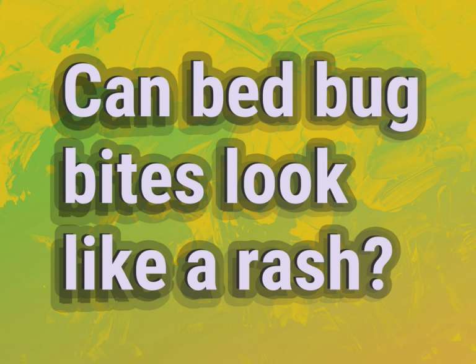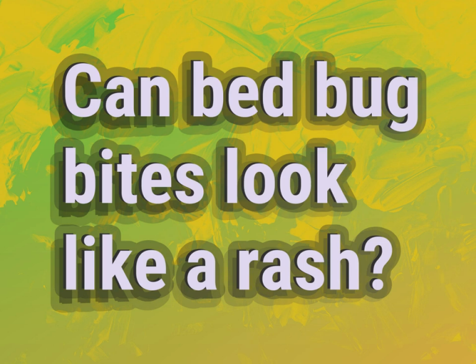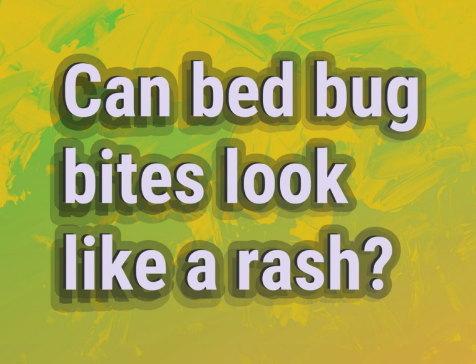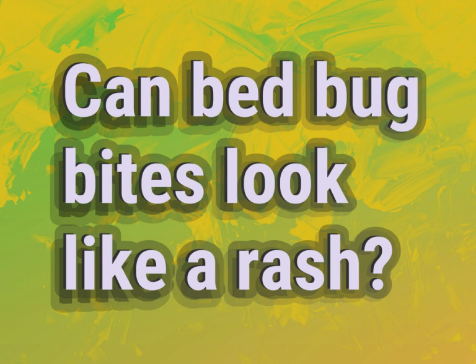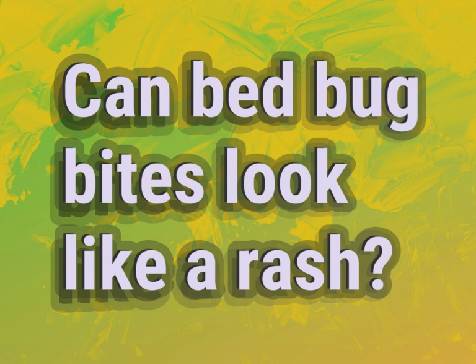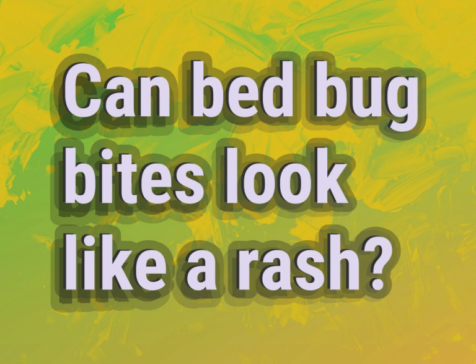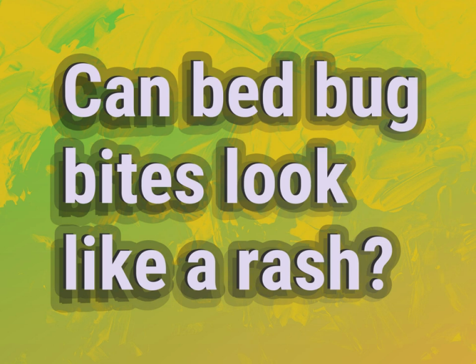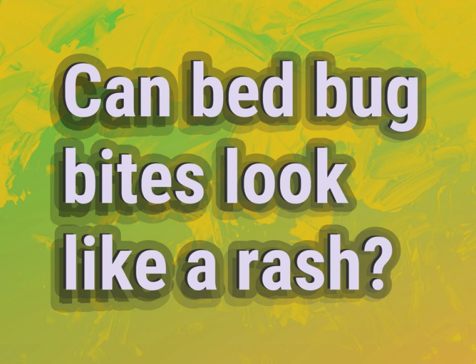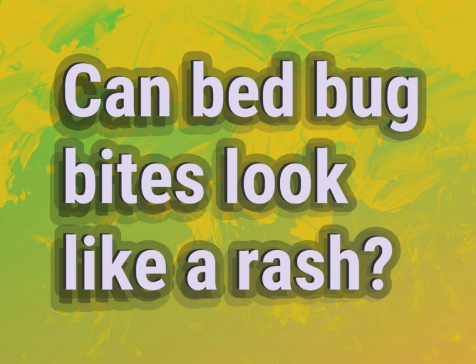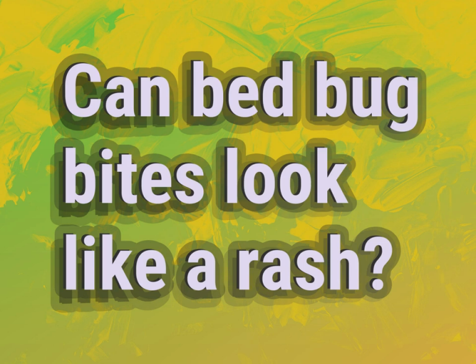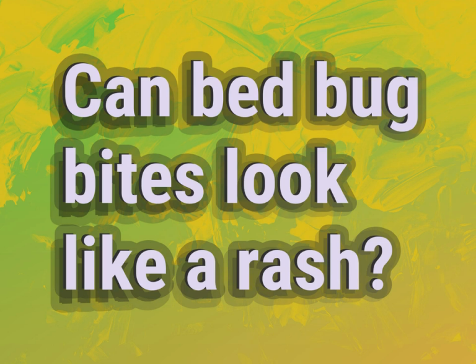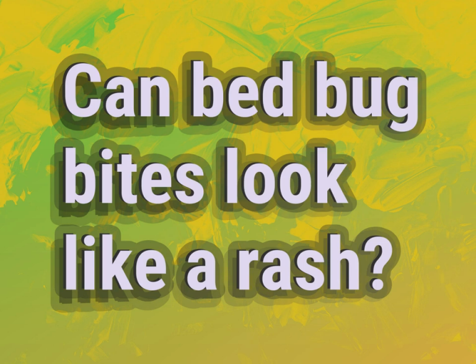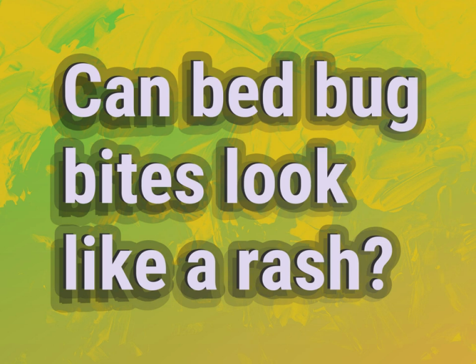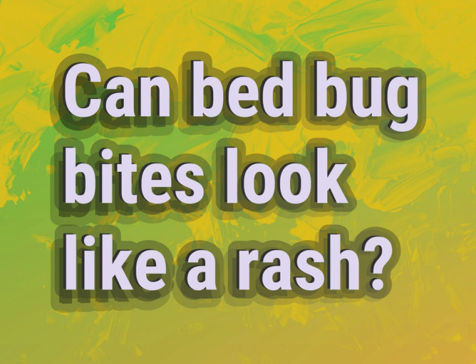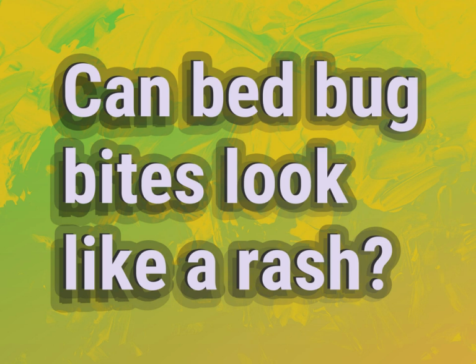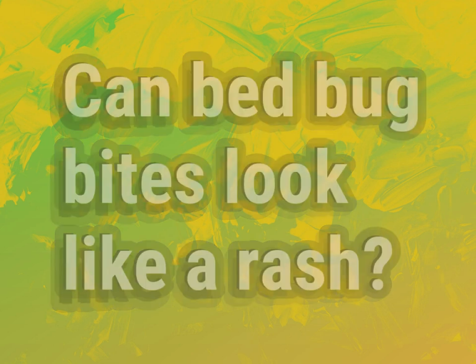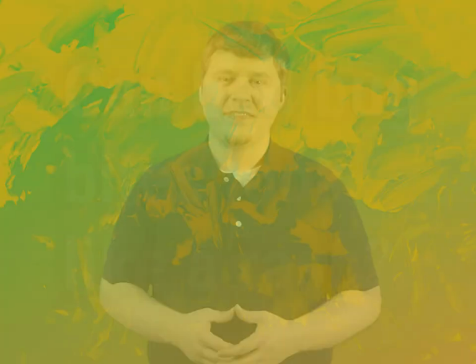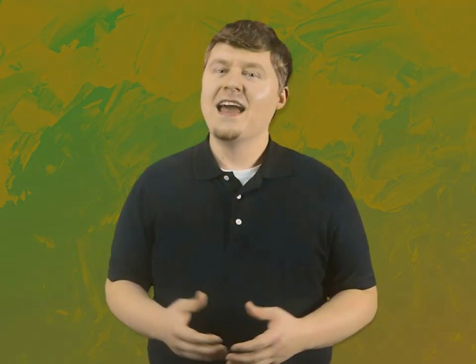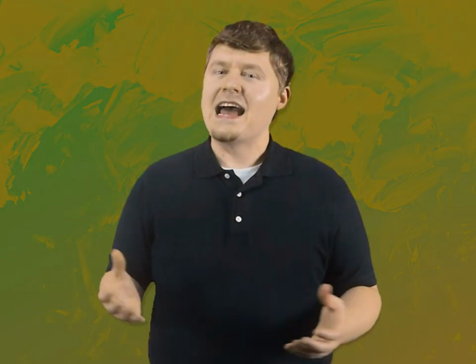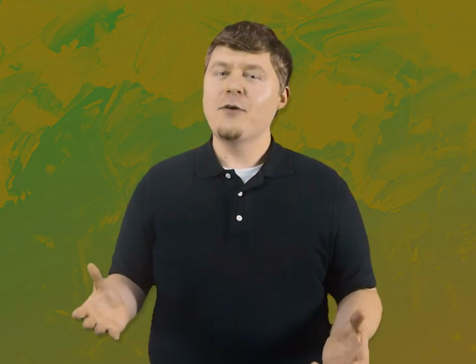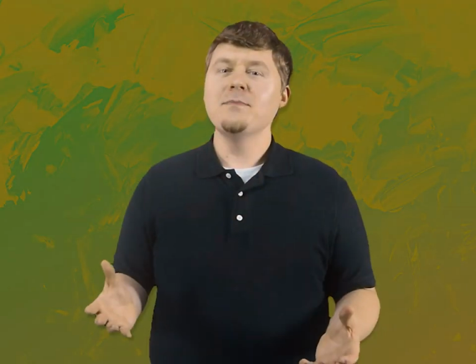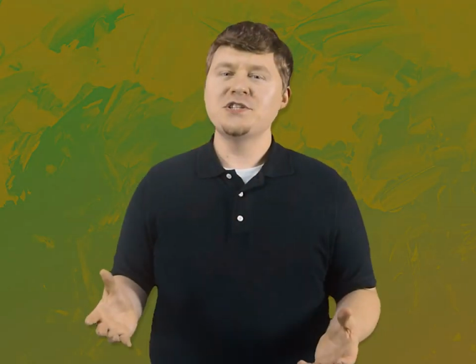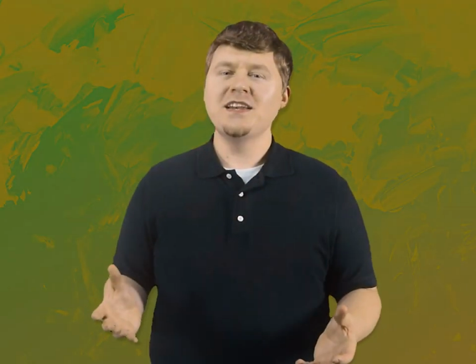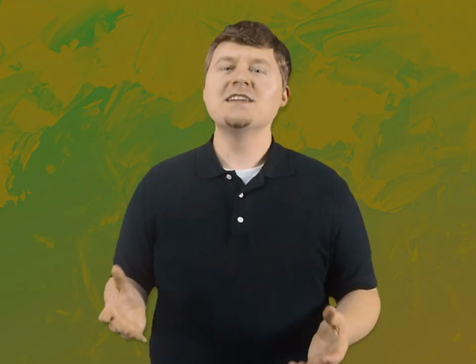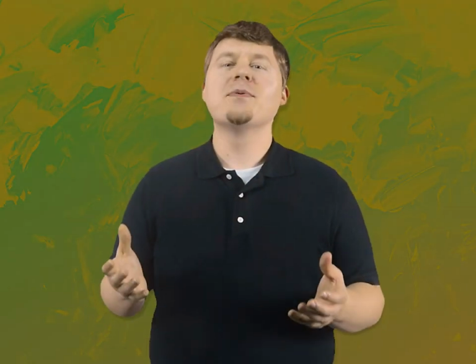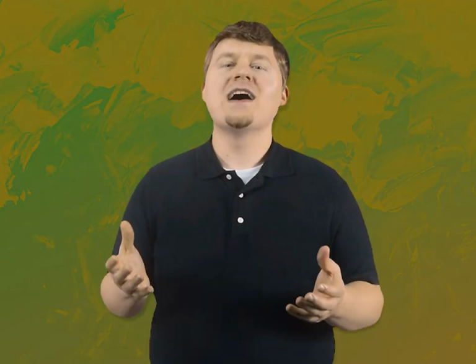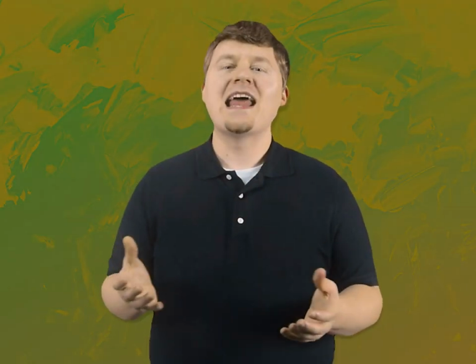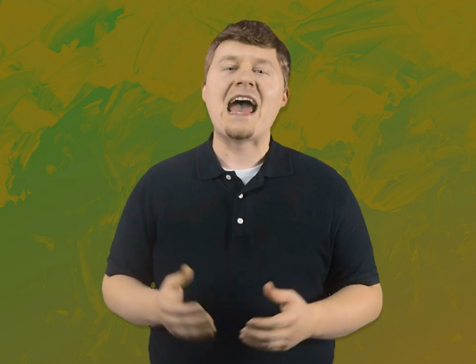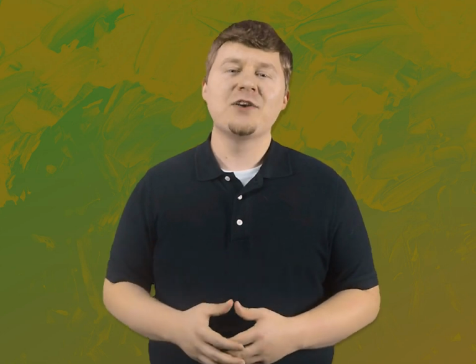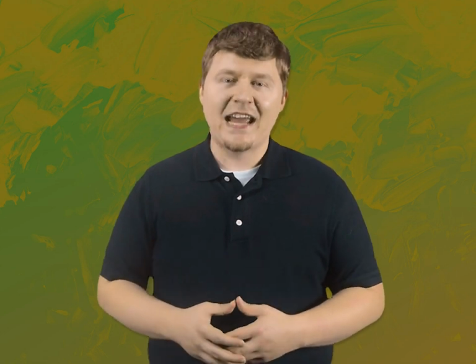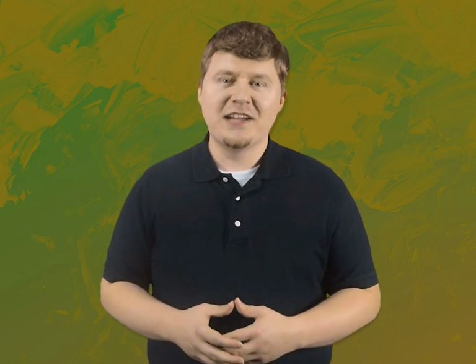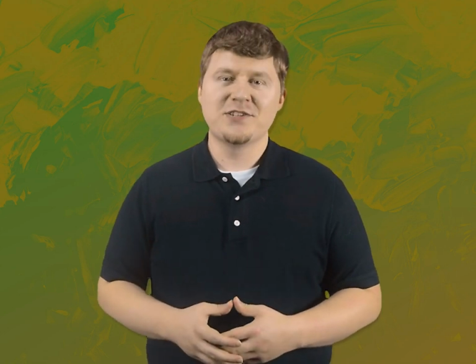Can bed bug bites look like a rash? Our mission is to provide accurate answers.